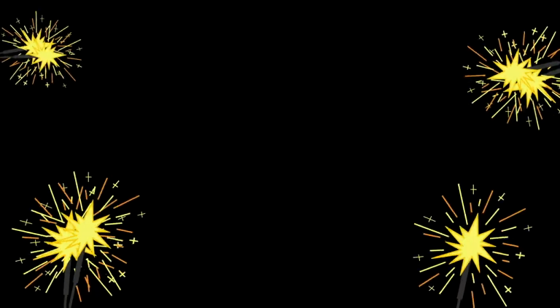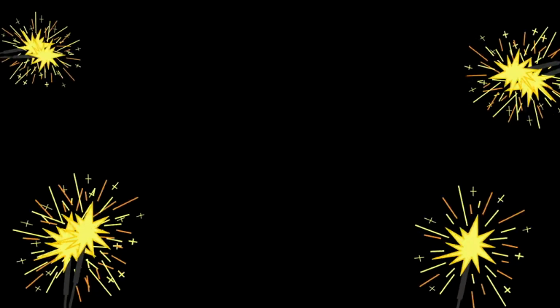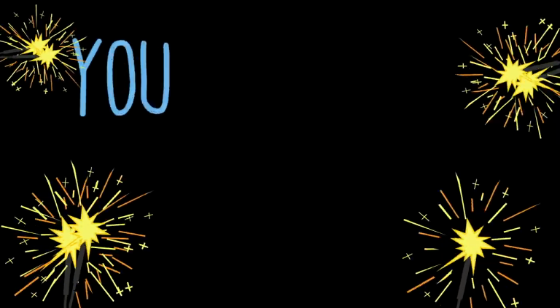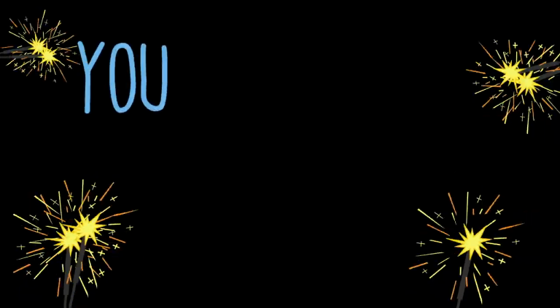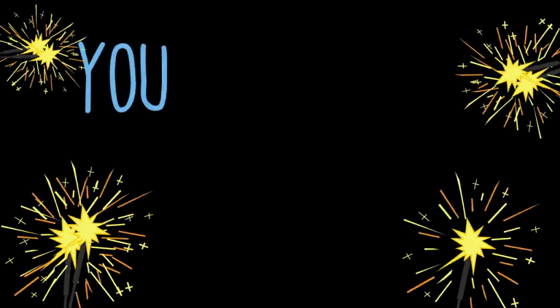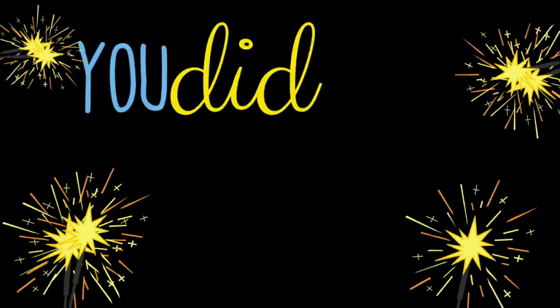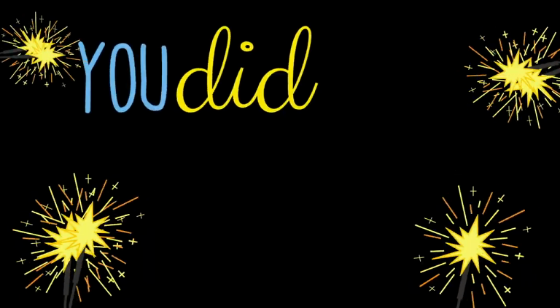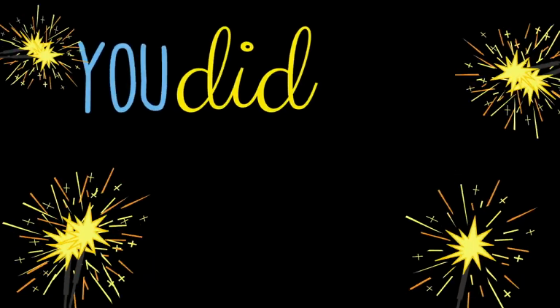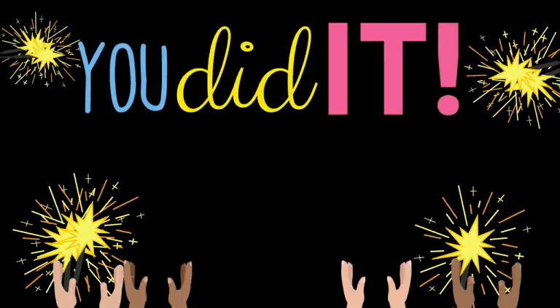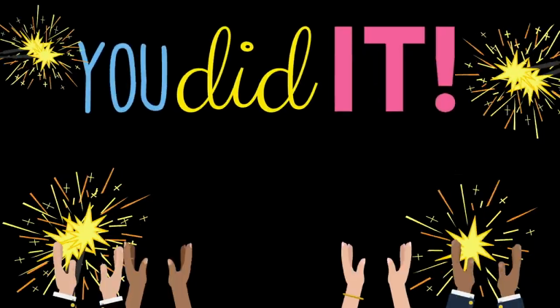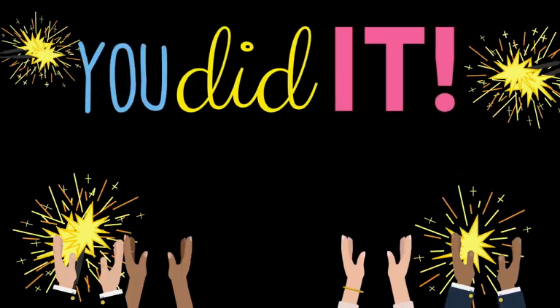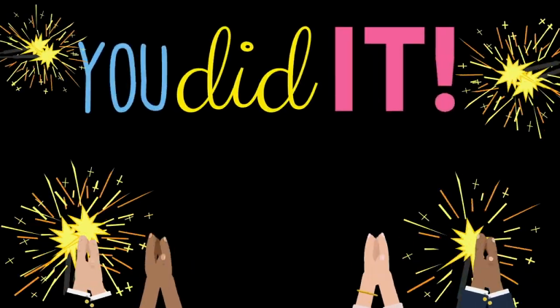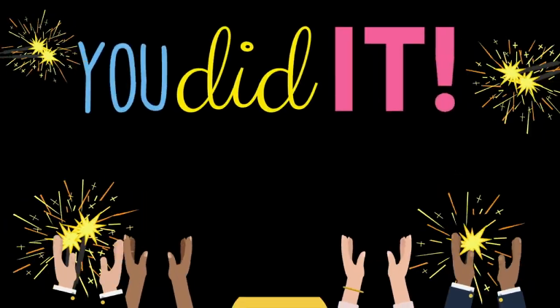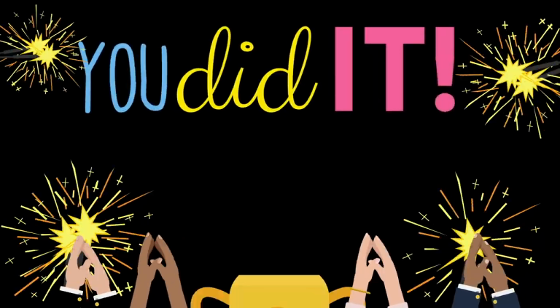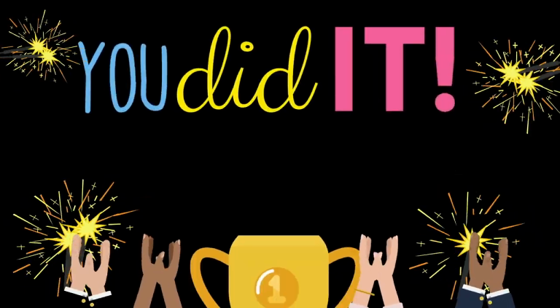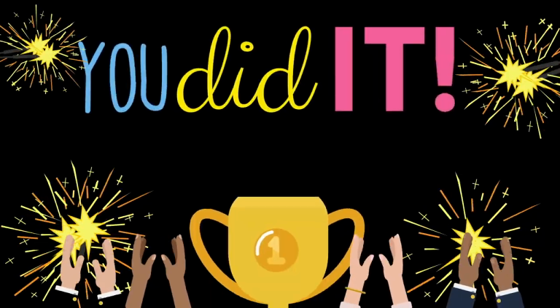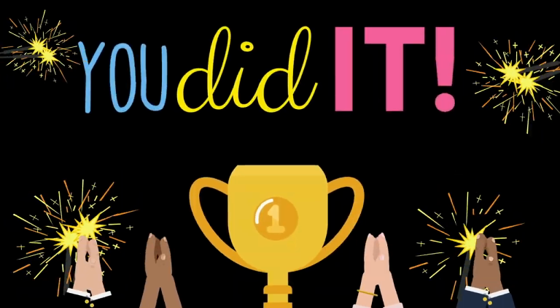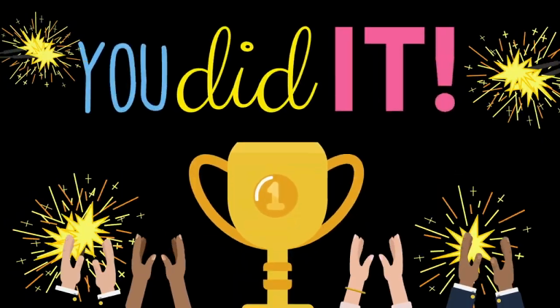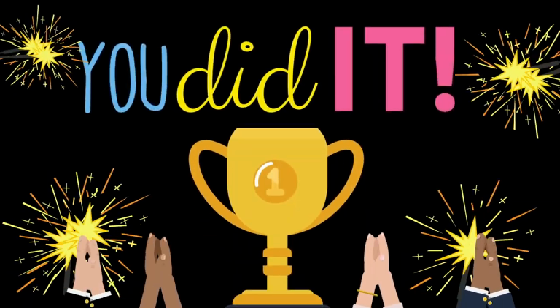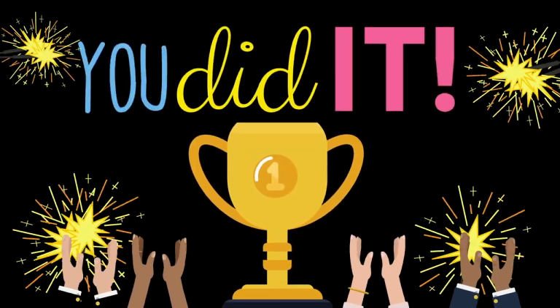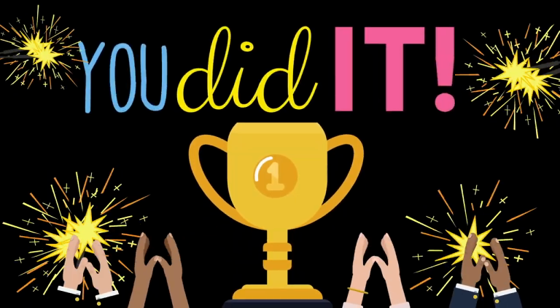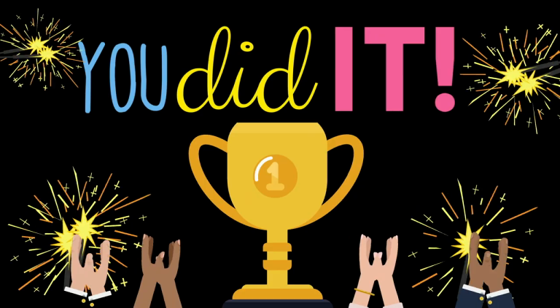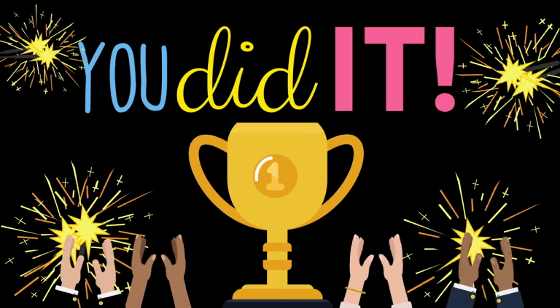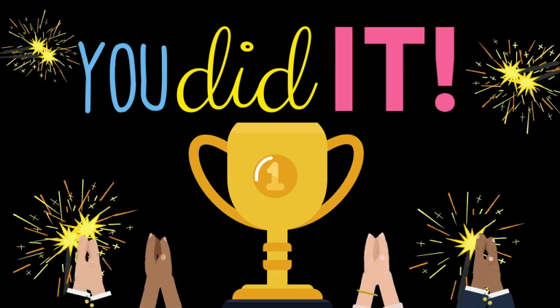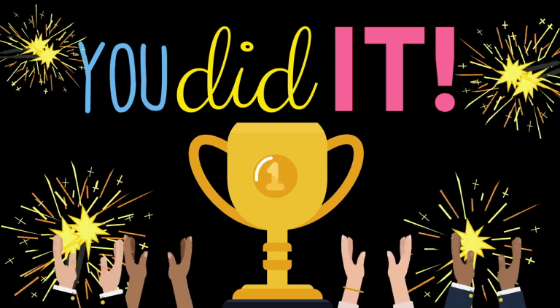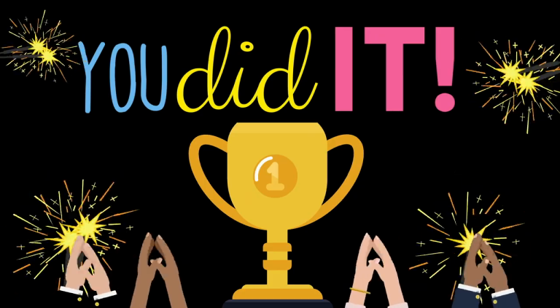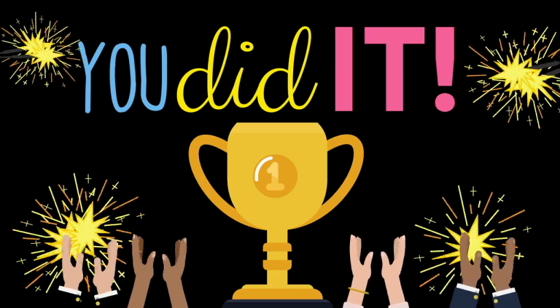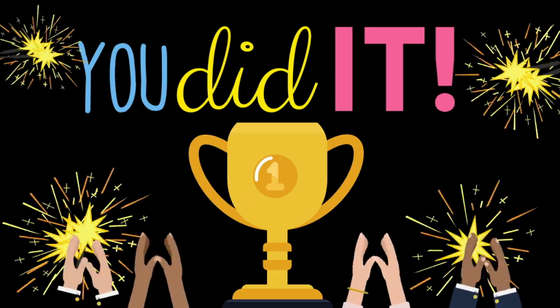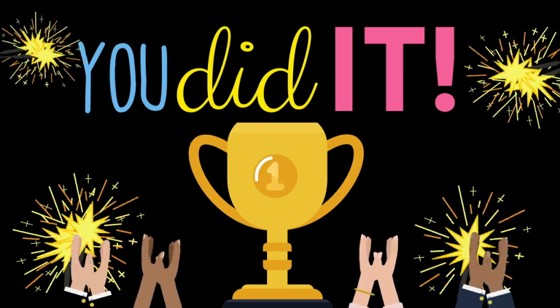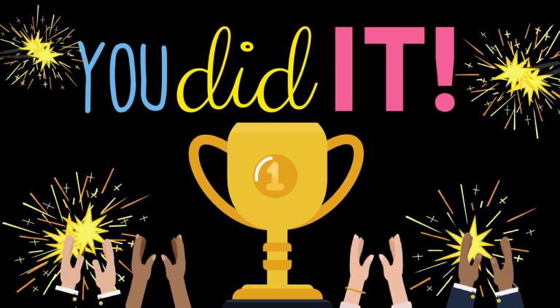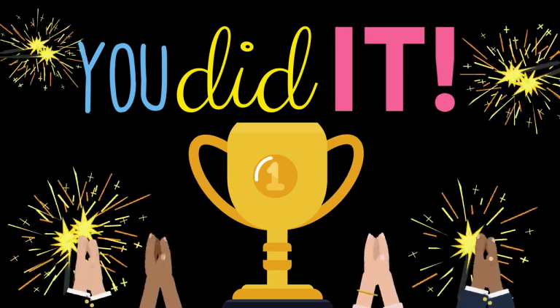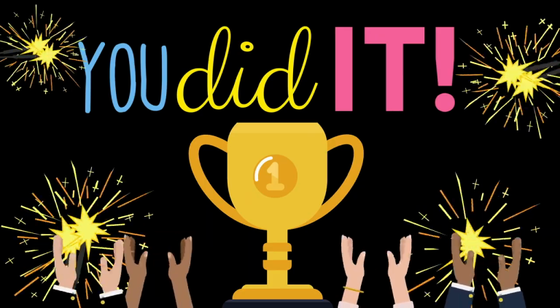You did it! You are the winner! Goodbye!